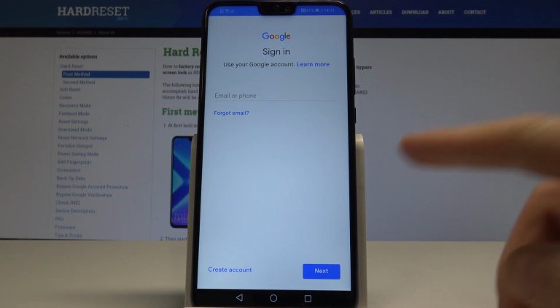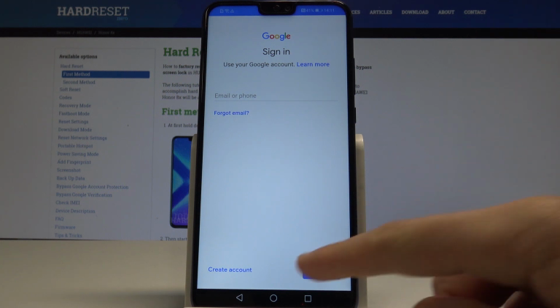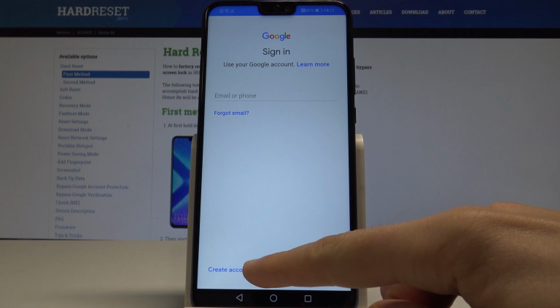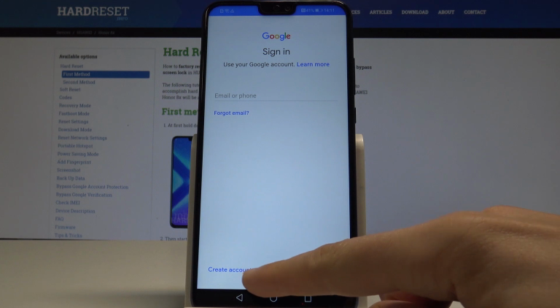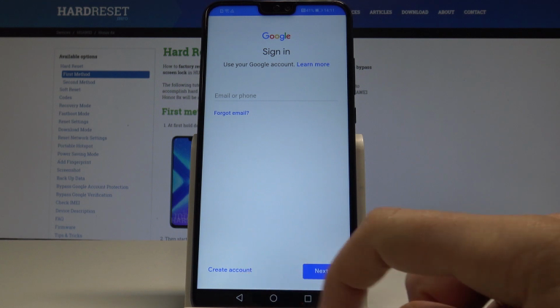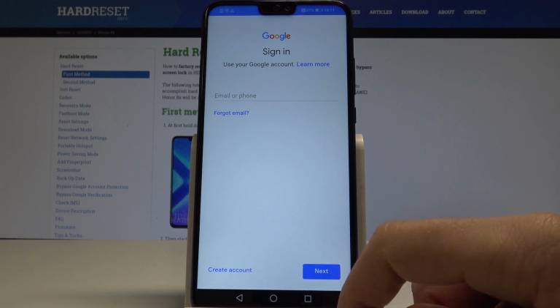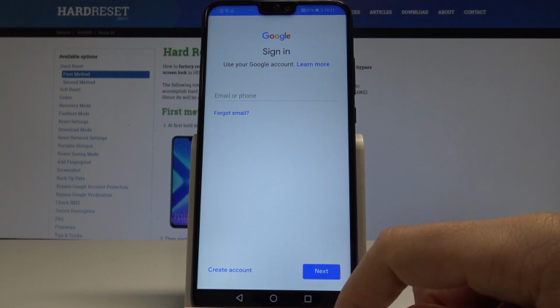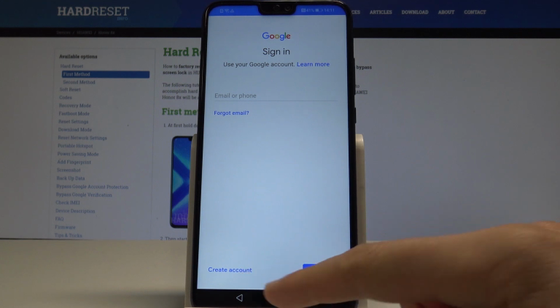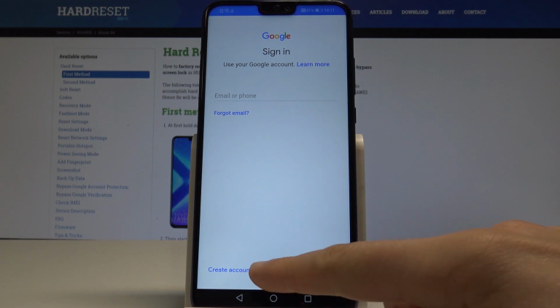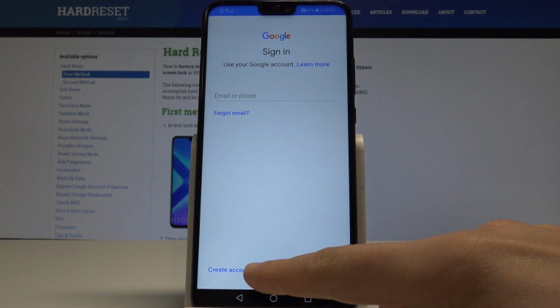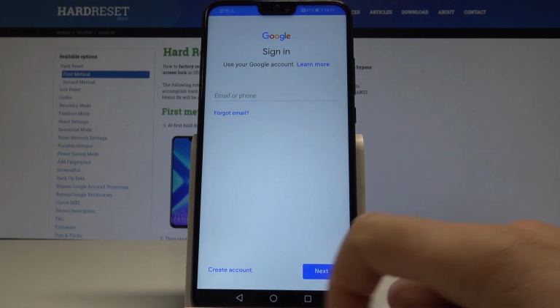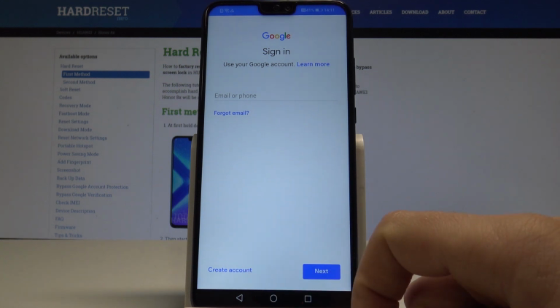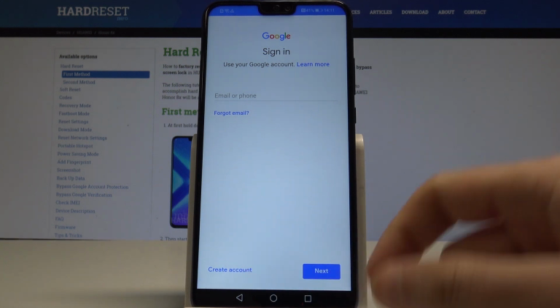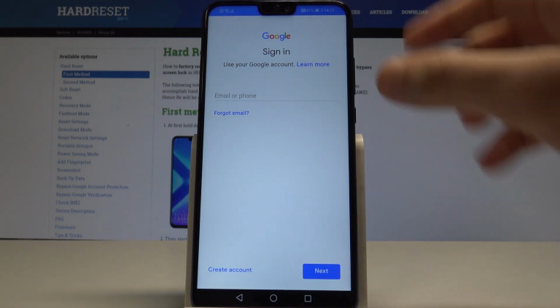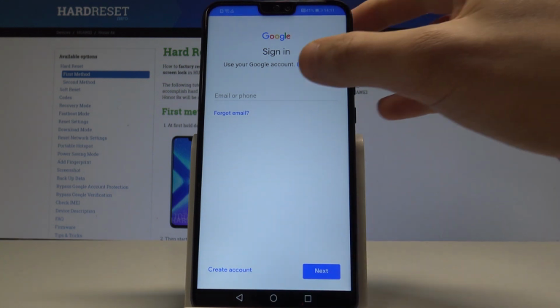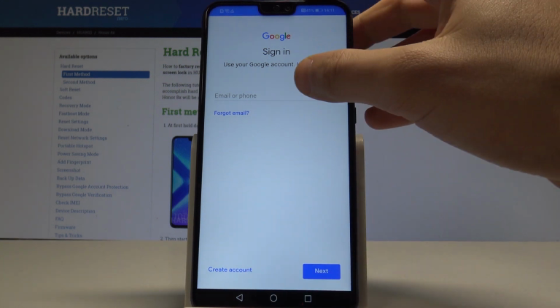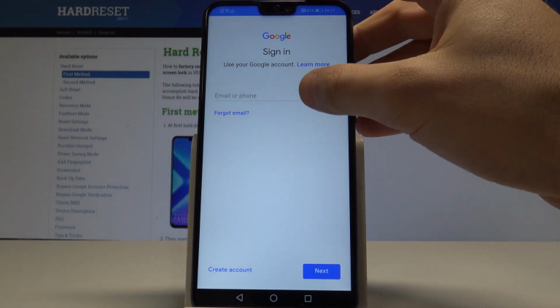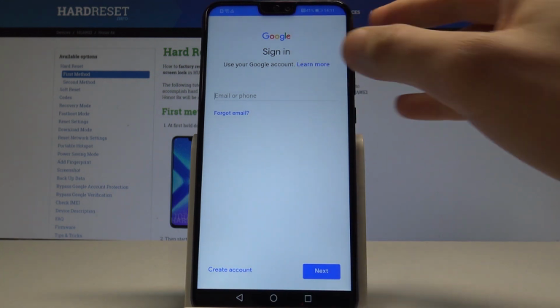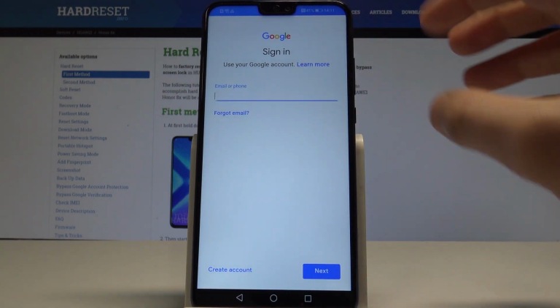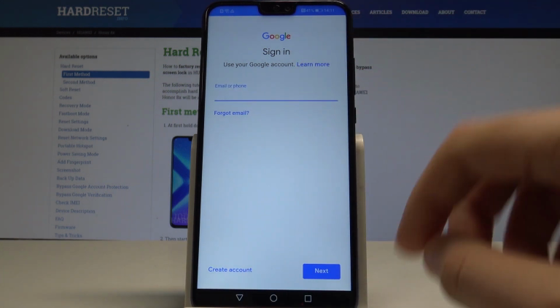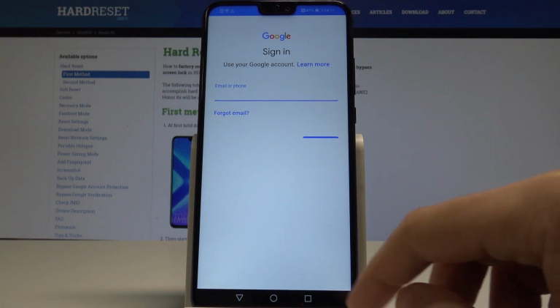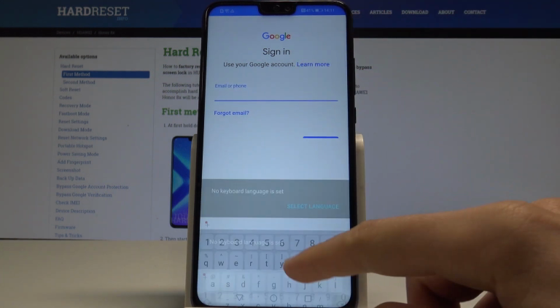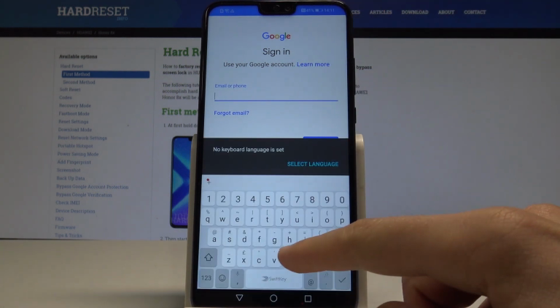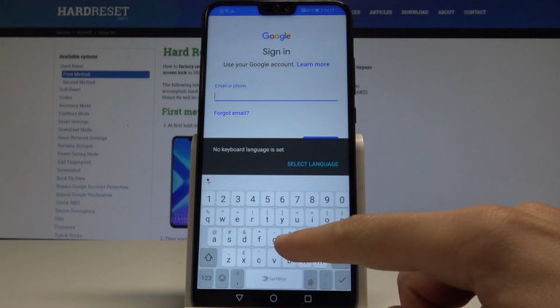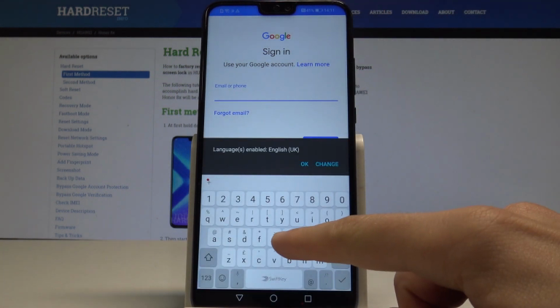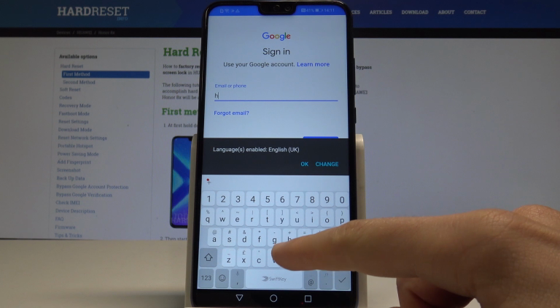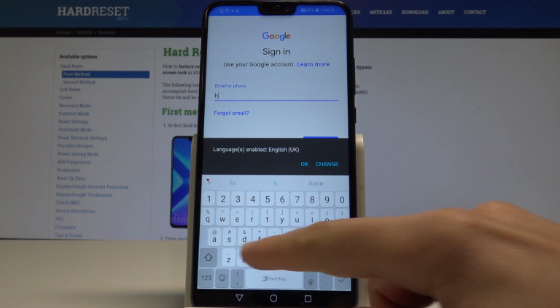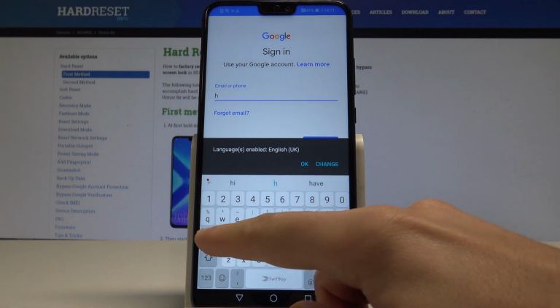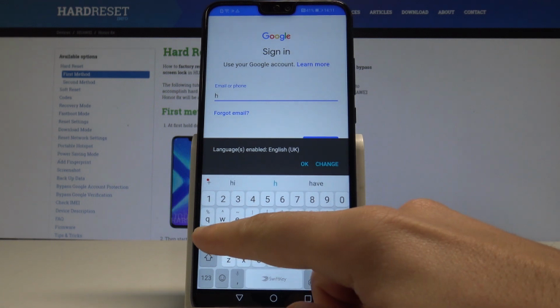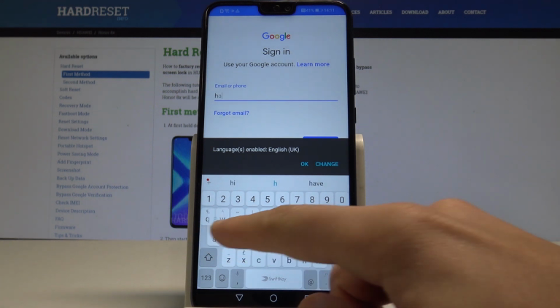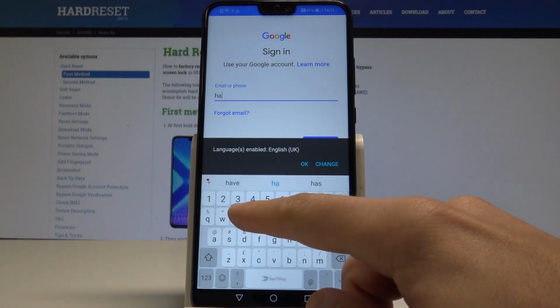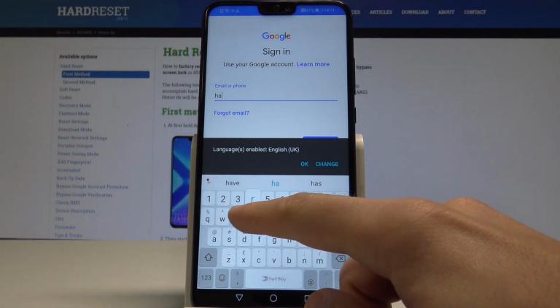Here you need to sign in to your Google account. You can also create a new account using the link provided, but in this case let me use the existing Google account.